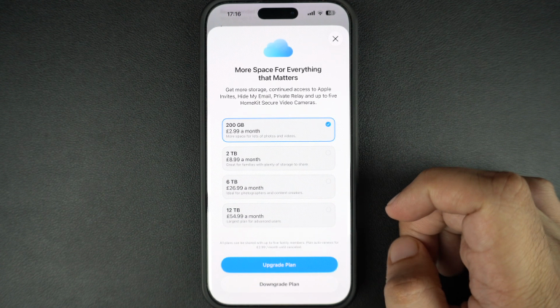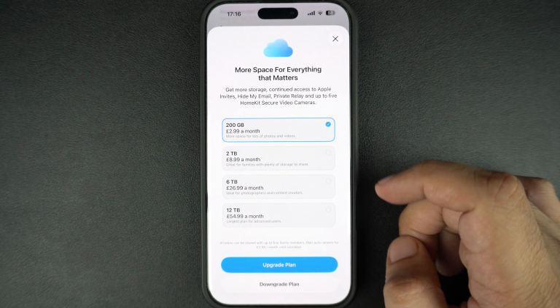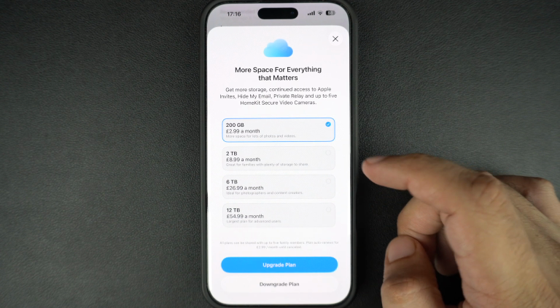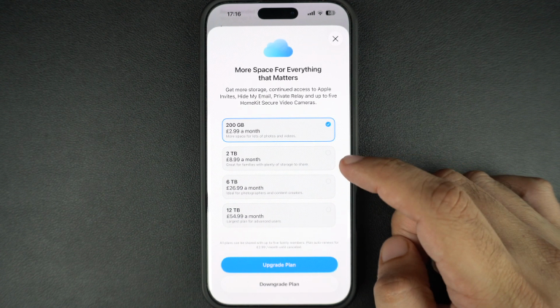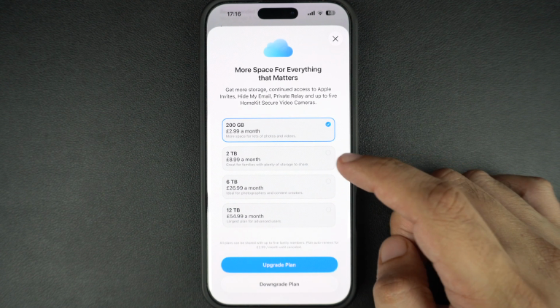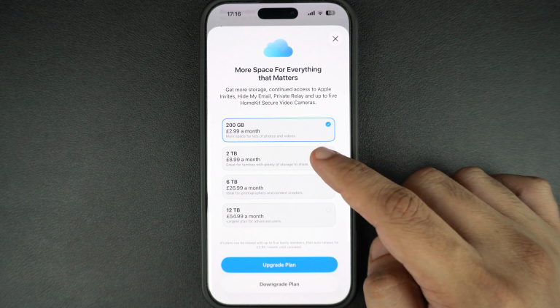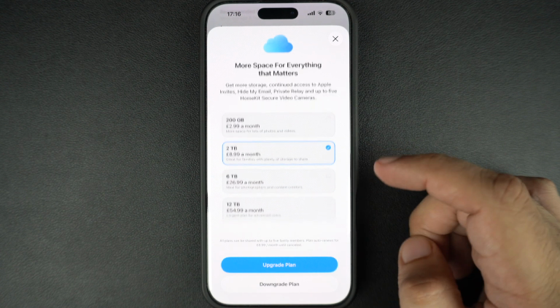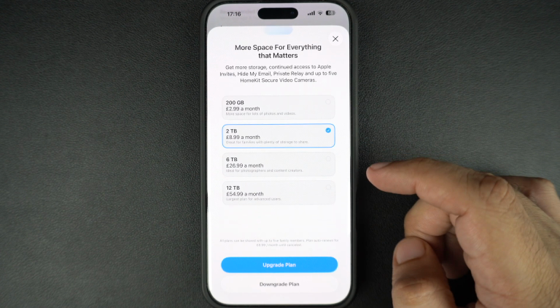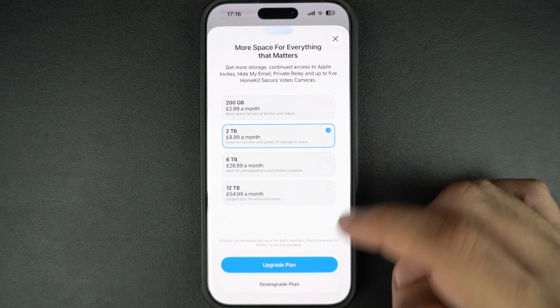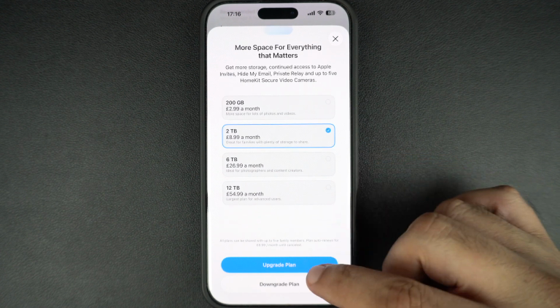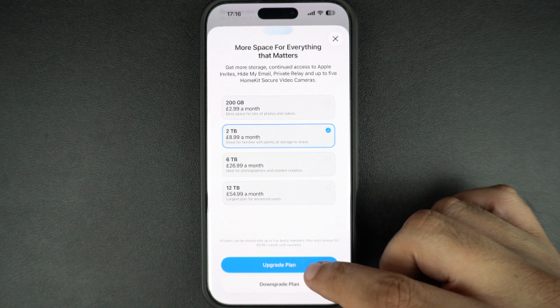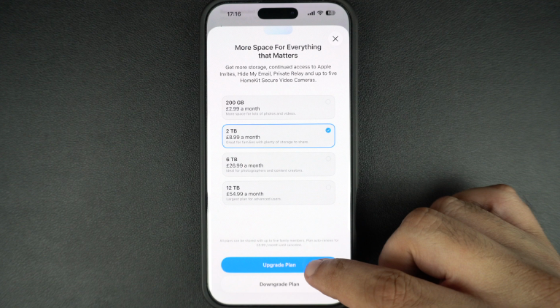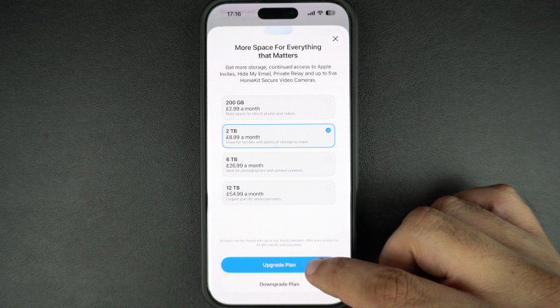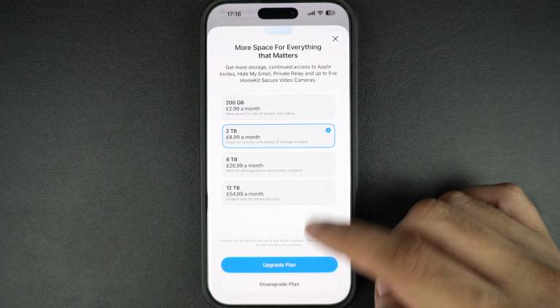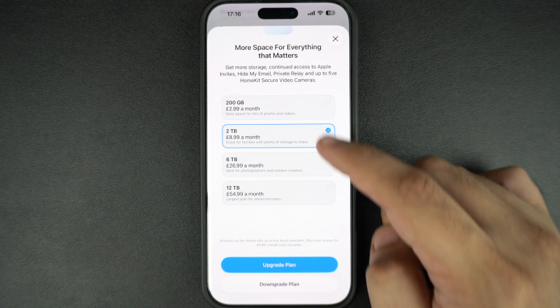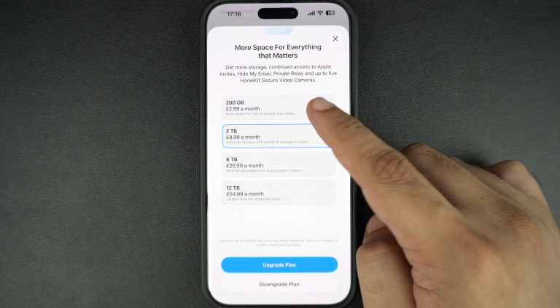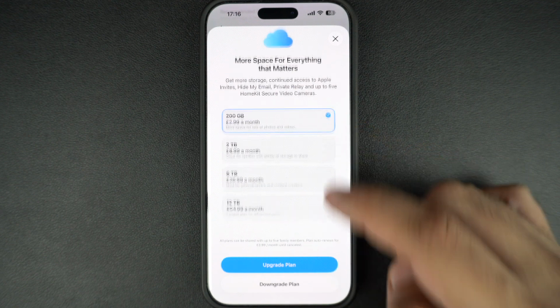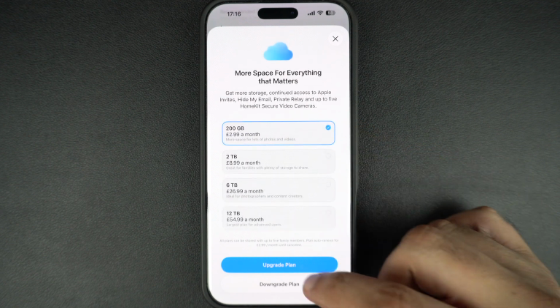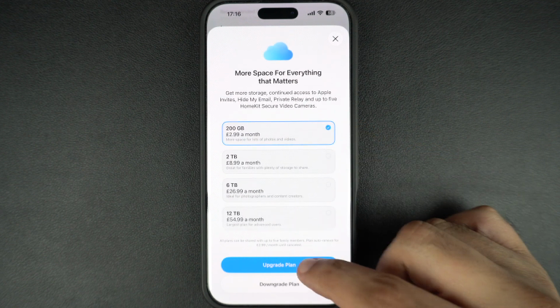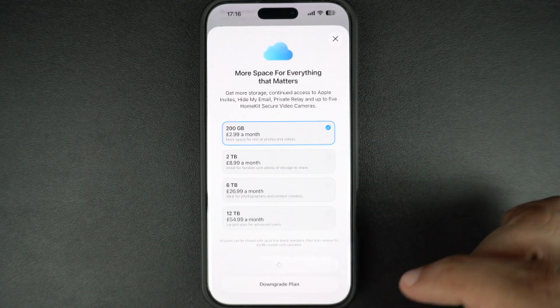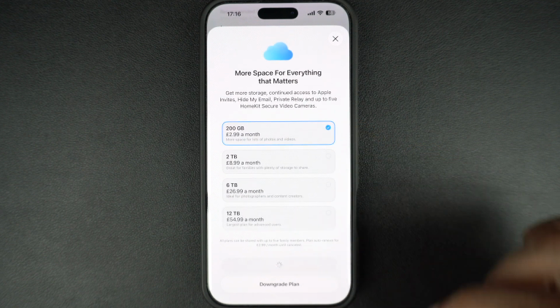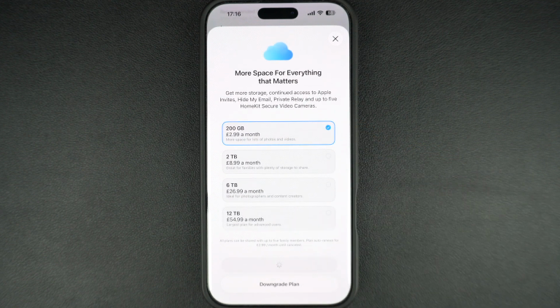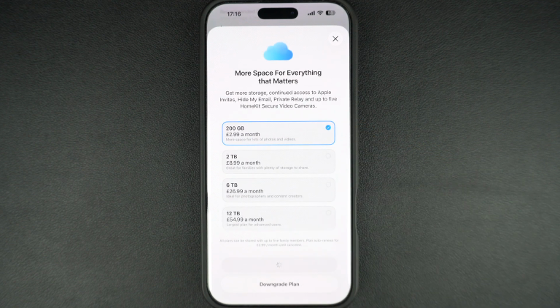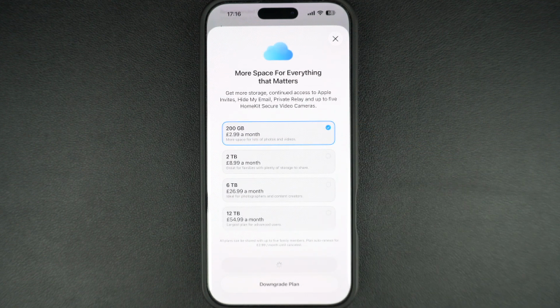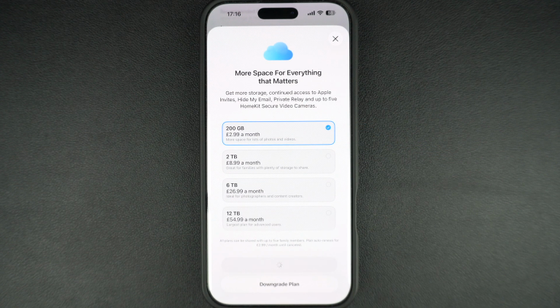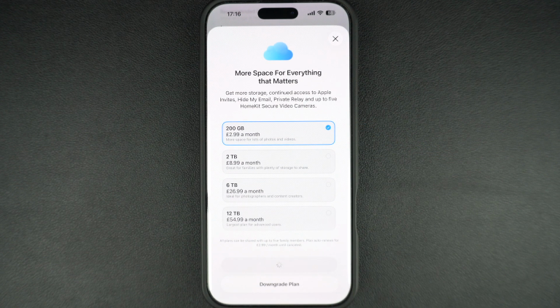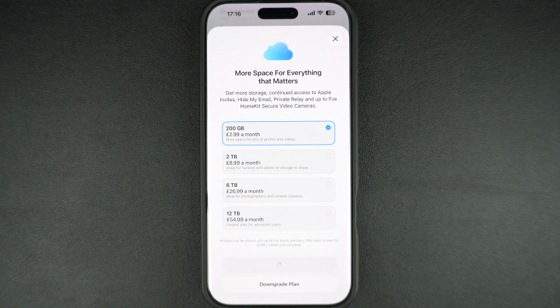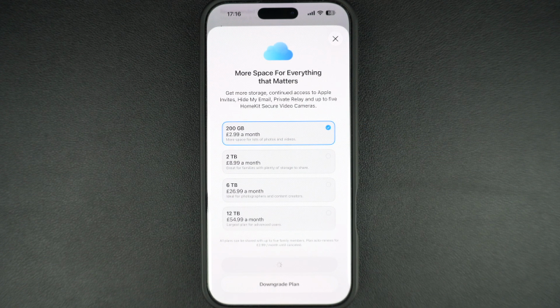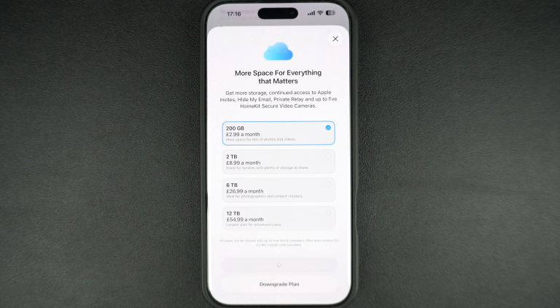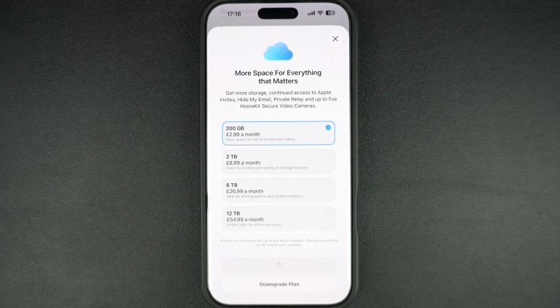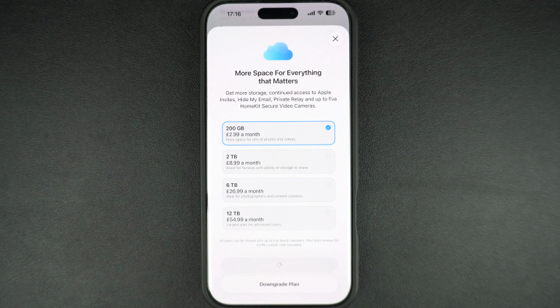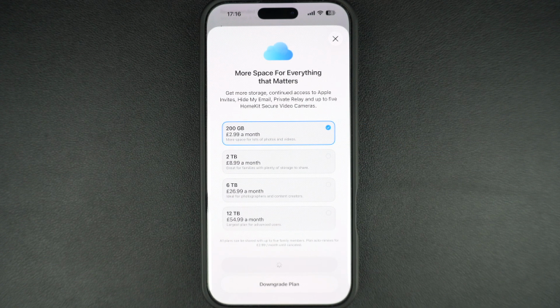Once you have chosen a plan, tap on Upgrade Plan. Then confirm the purchase using Face ID, Touch ID, or your Apple ID password.